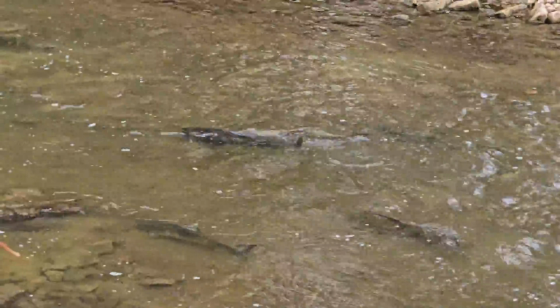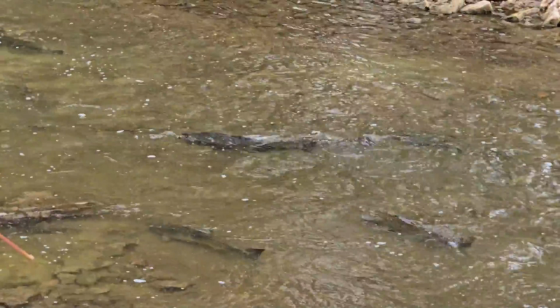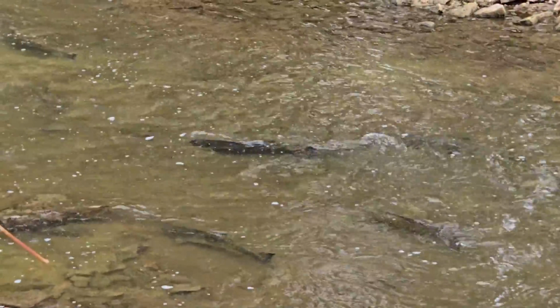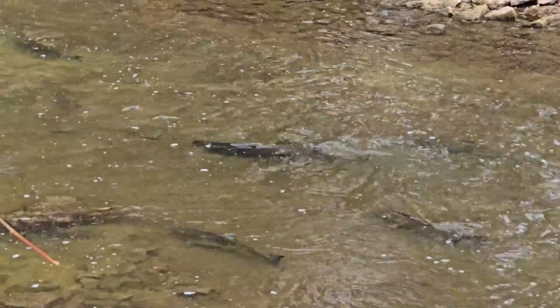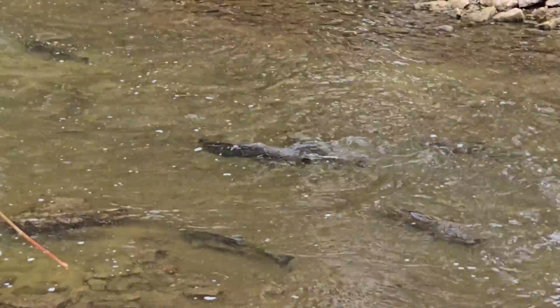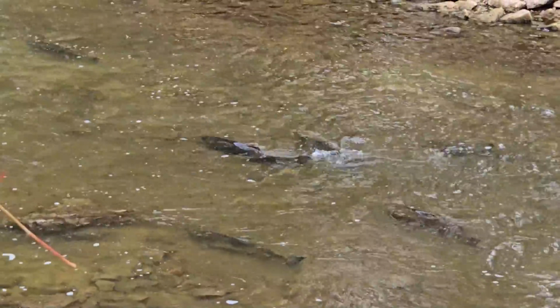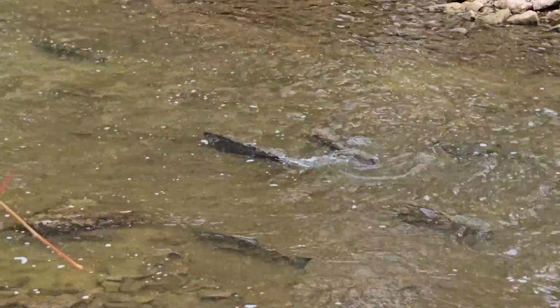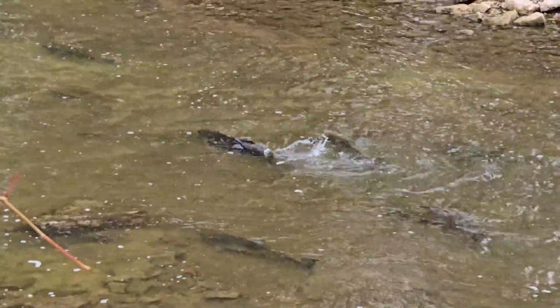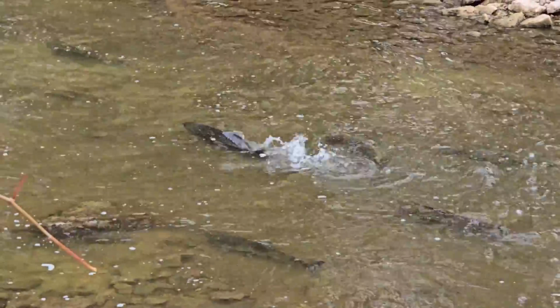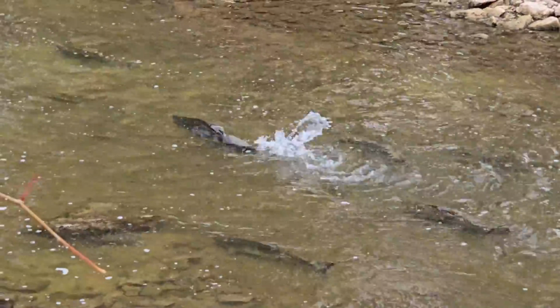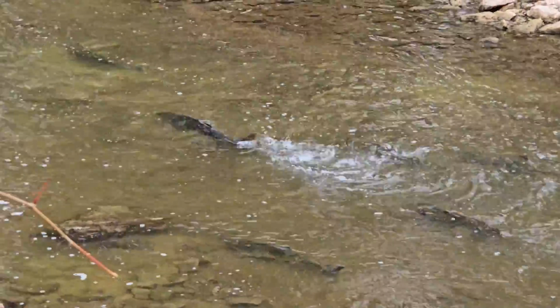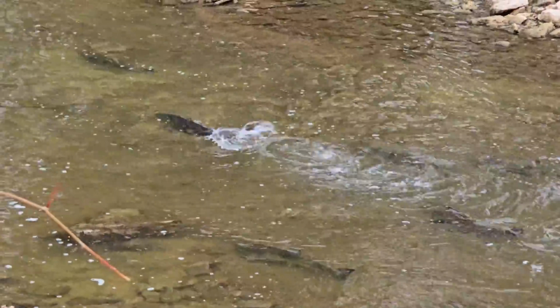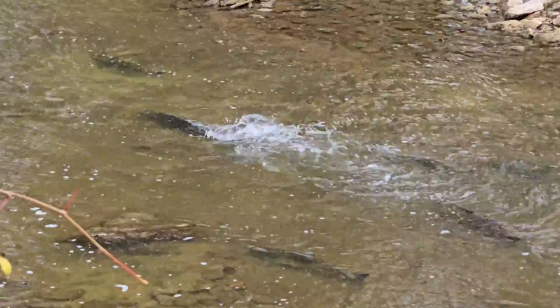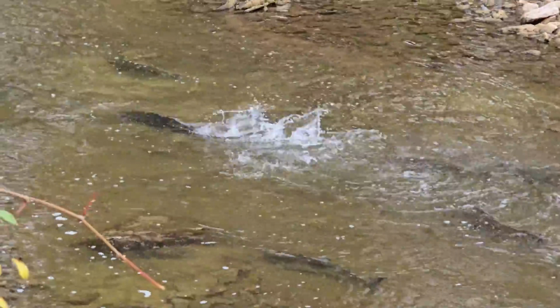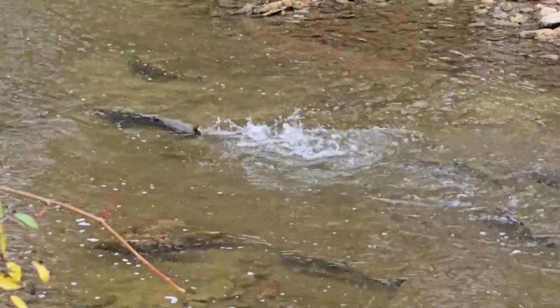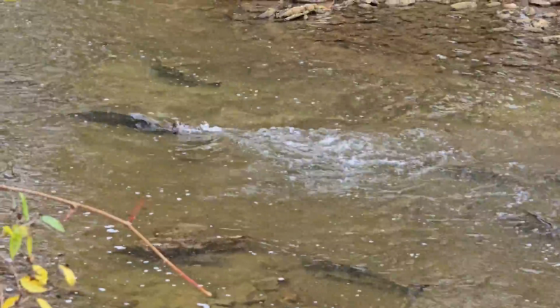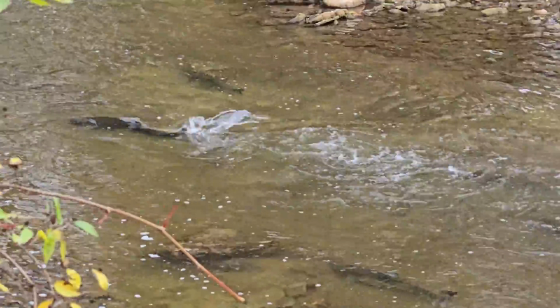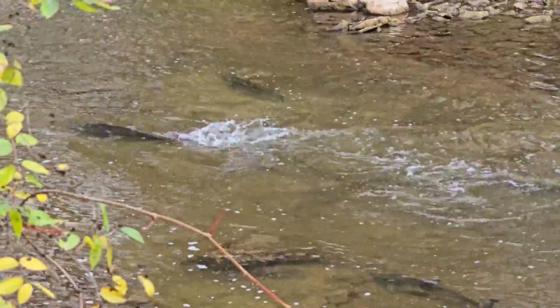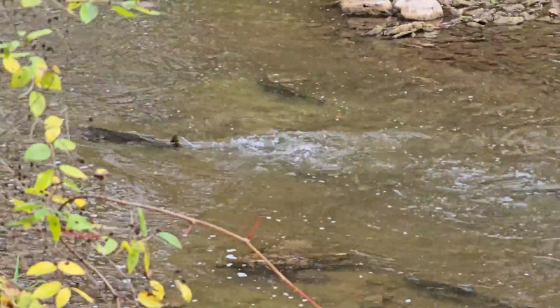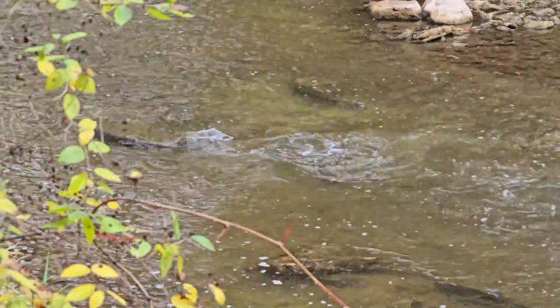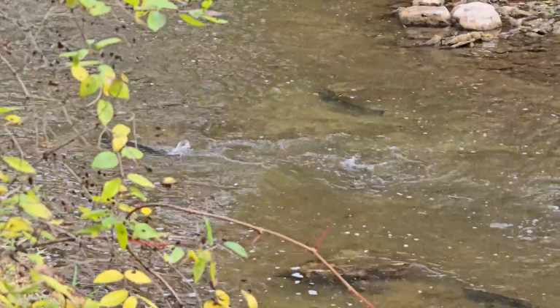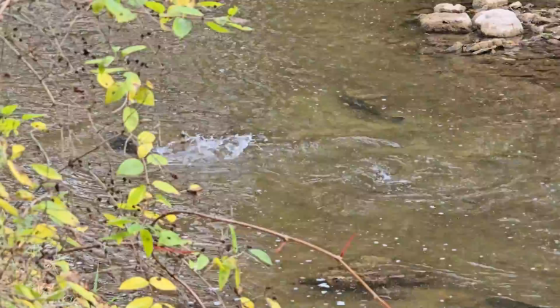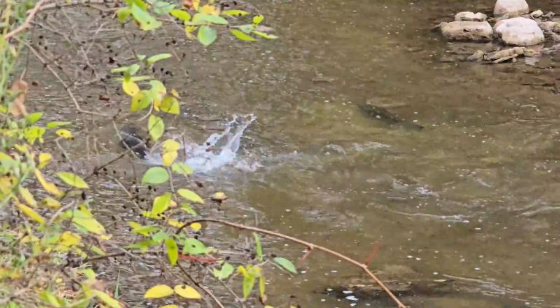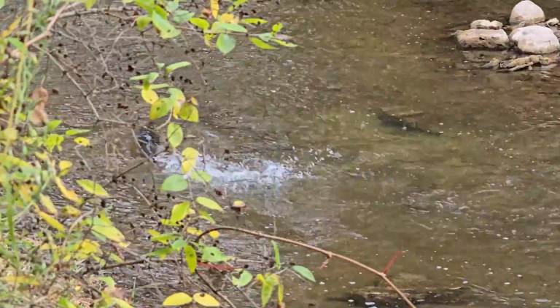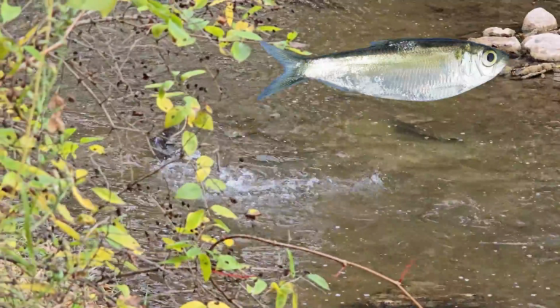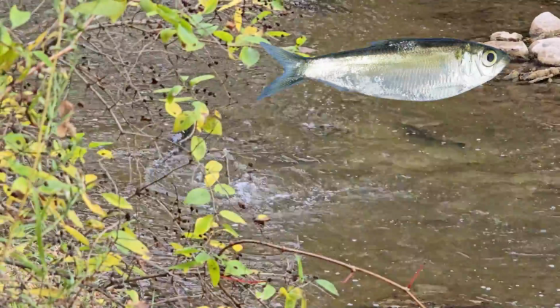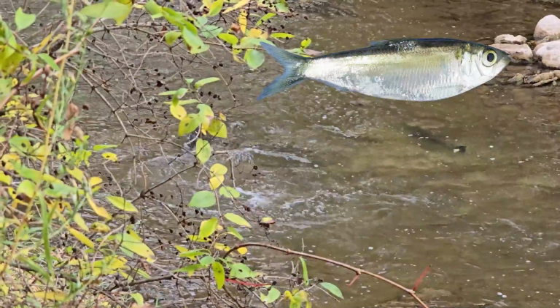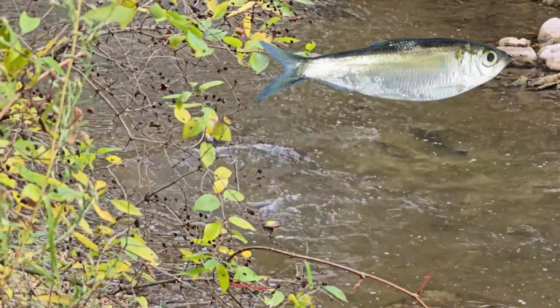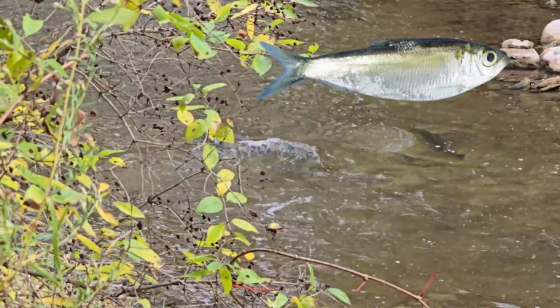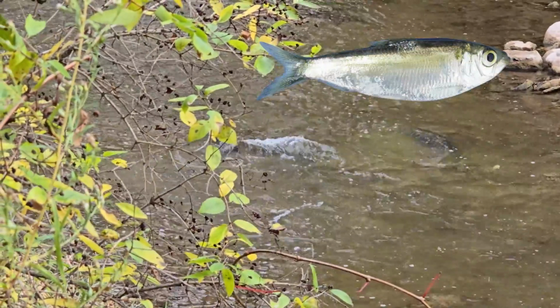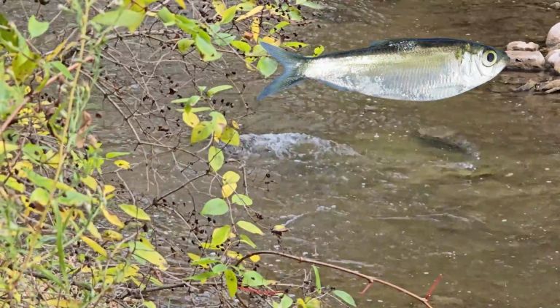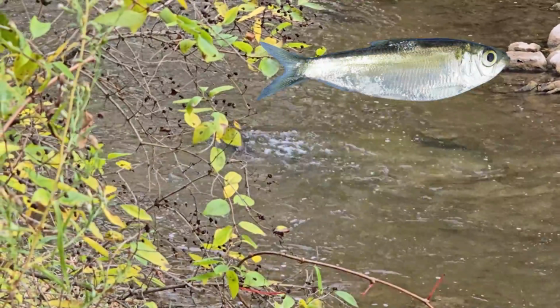In the 1960s, both coho and chinook salmon were introduced into the Great Lakes in an attempt to control the invasion of a small fish called the alewife.